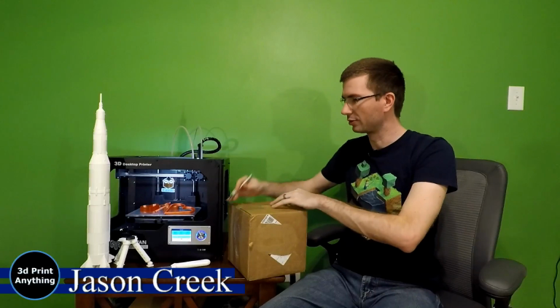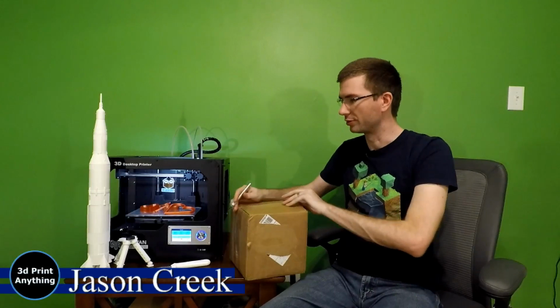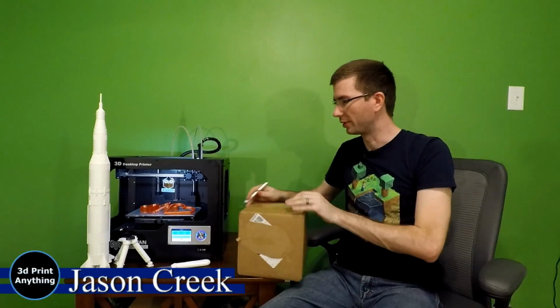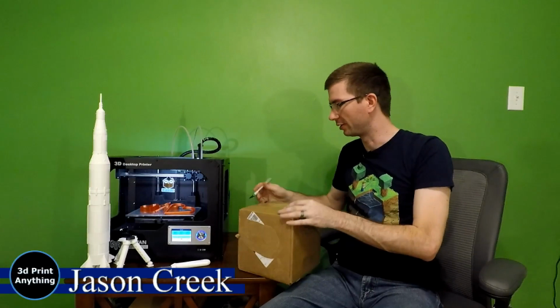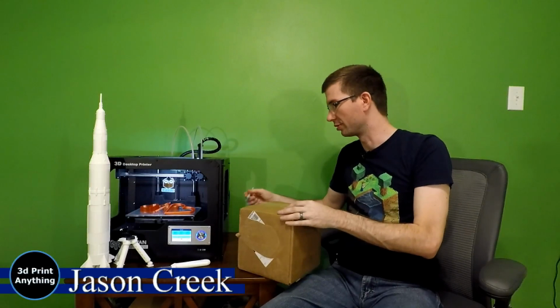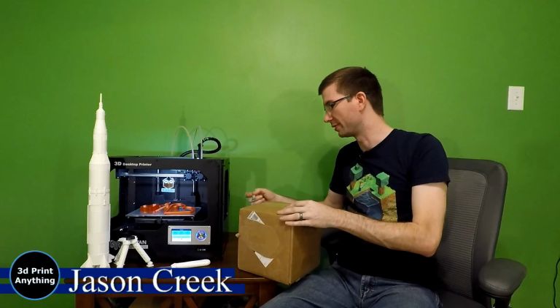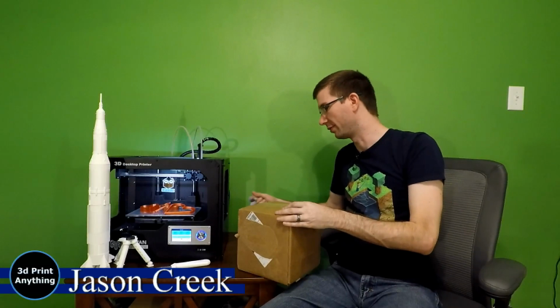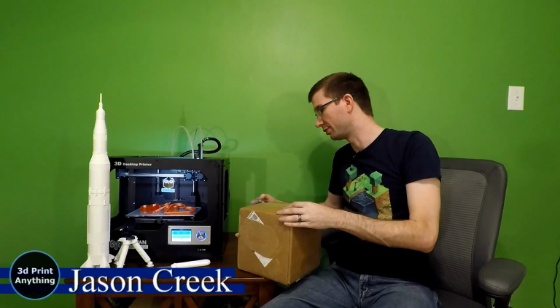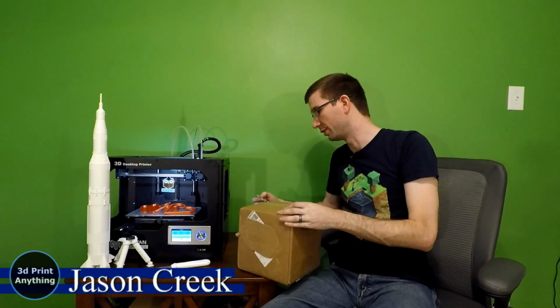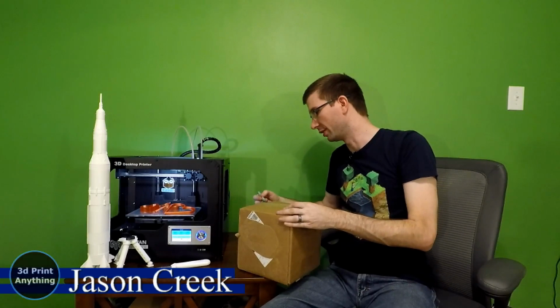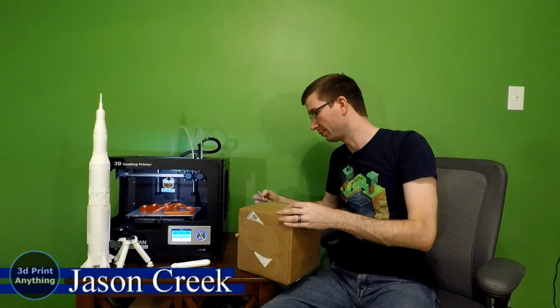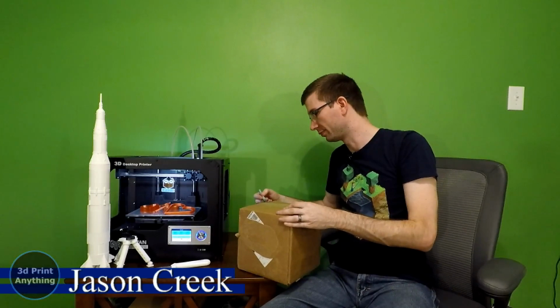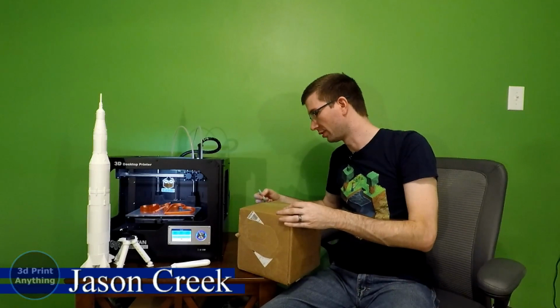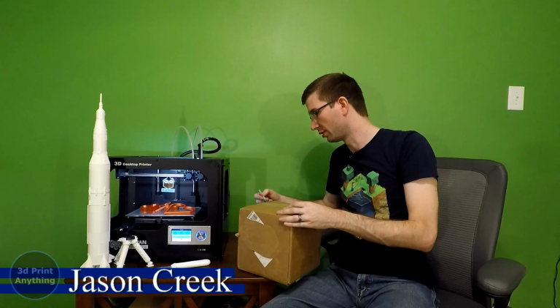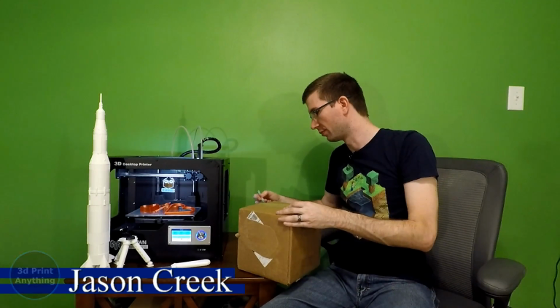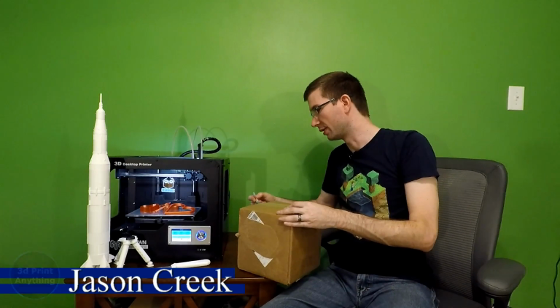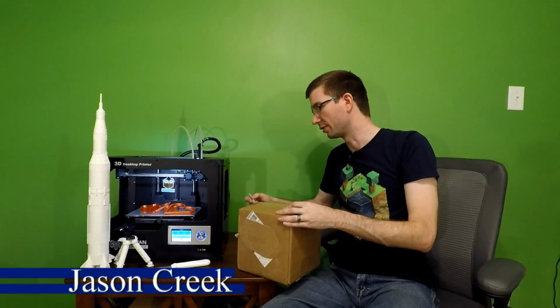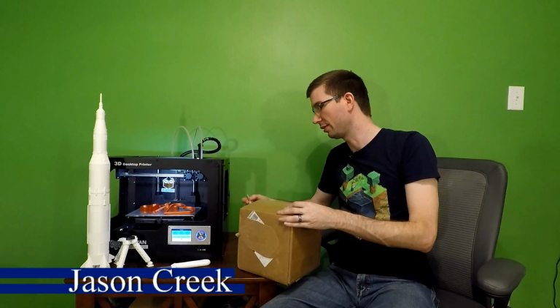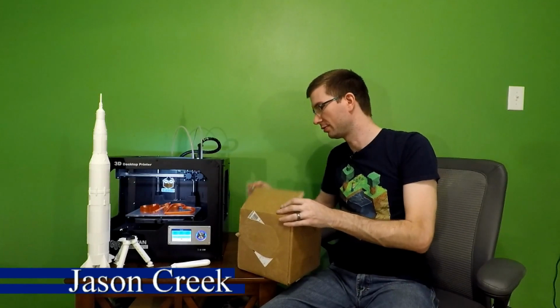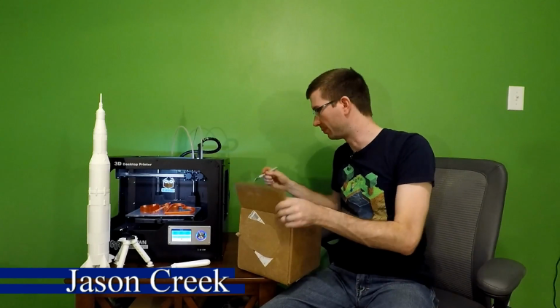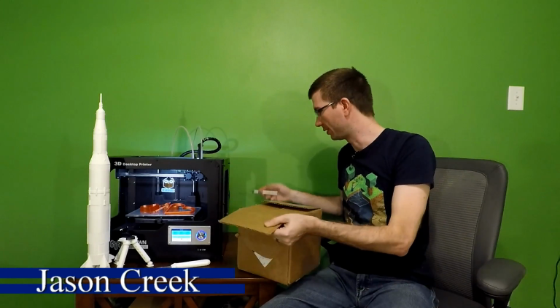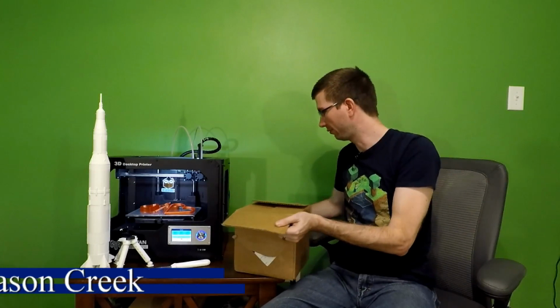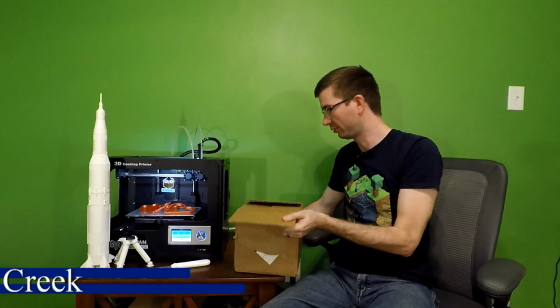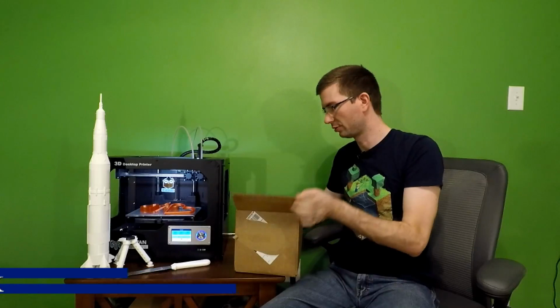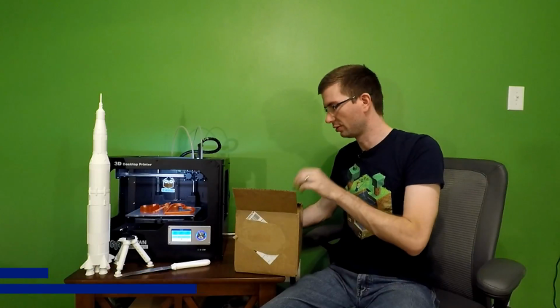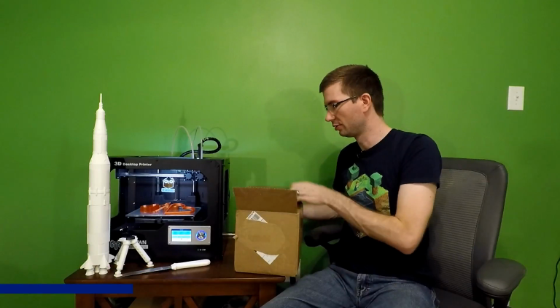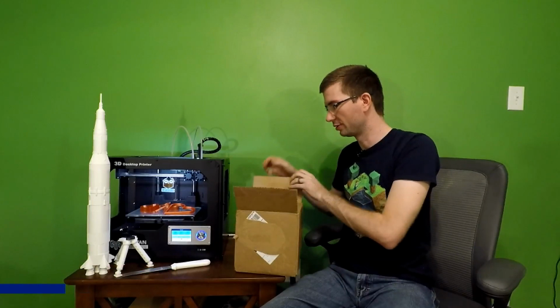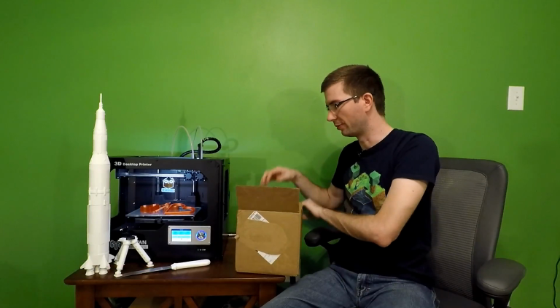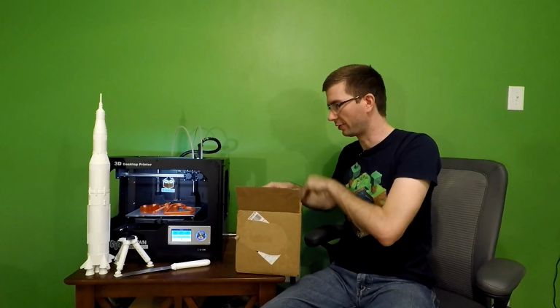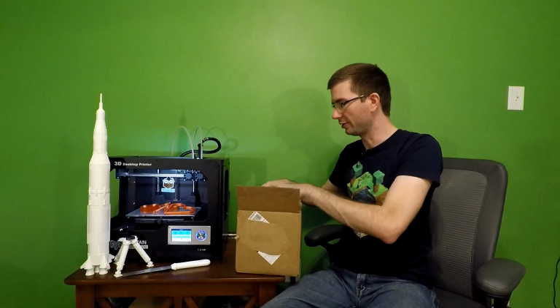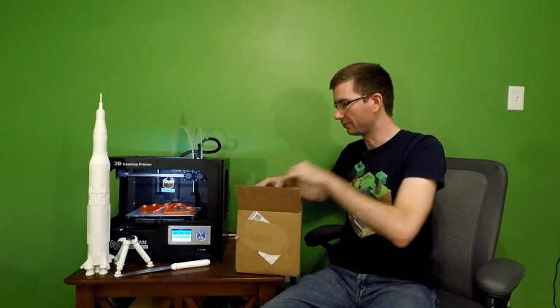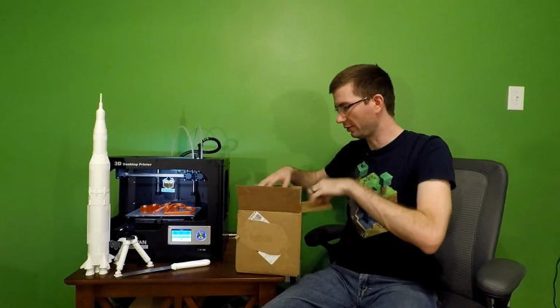Of course, I'm cutting towards myself there — I shouldn't be doing that. Just be safe. Let's see what we've got this month.